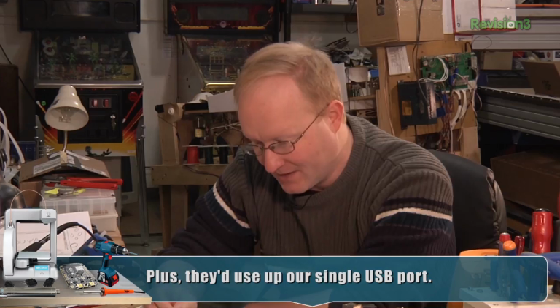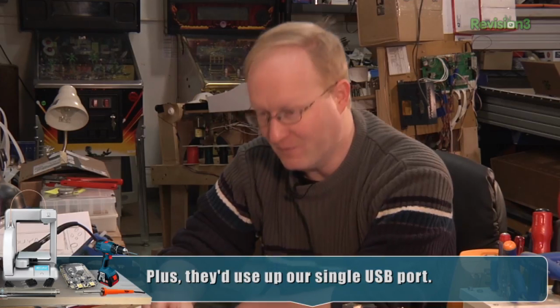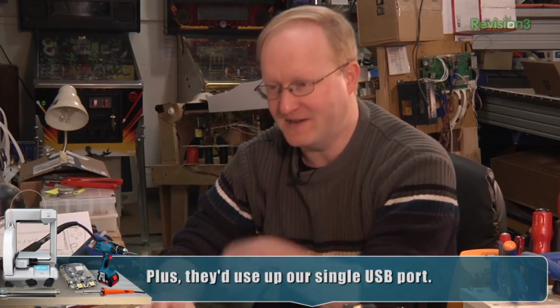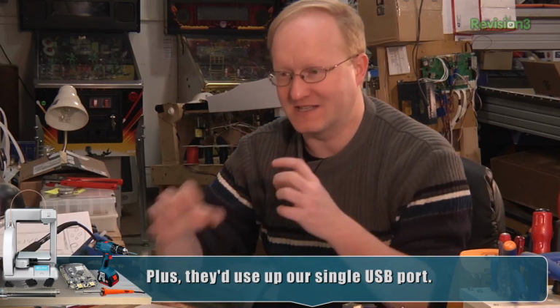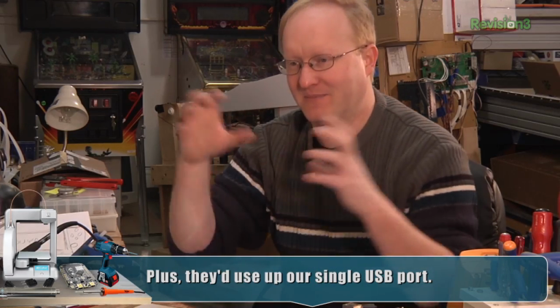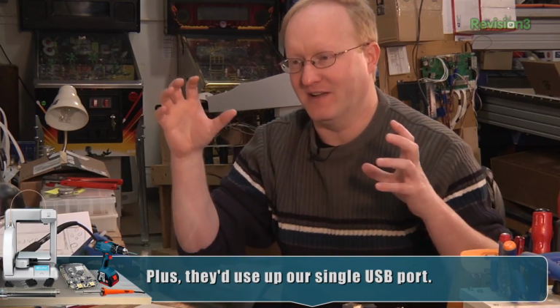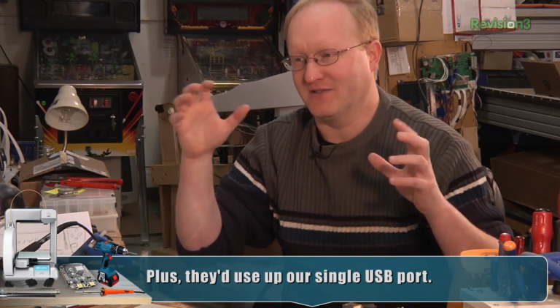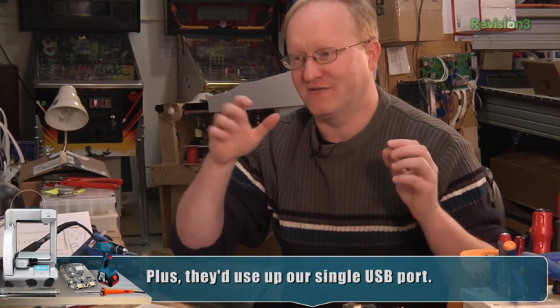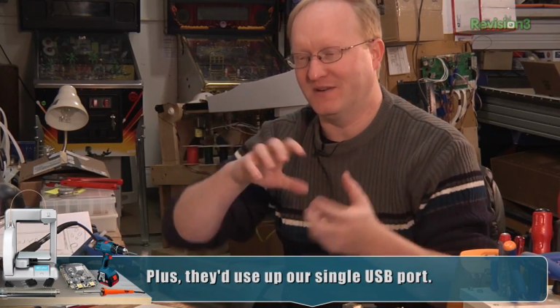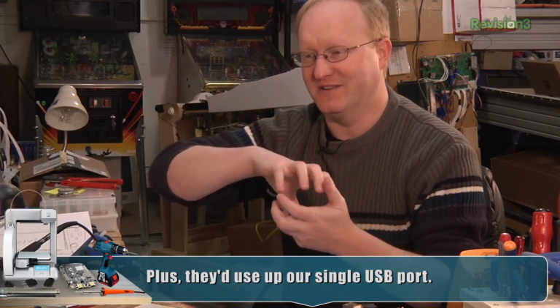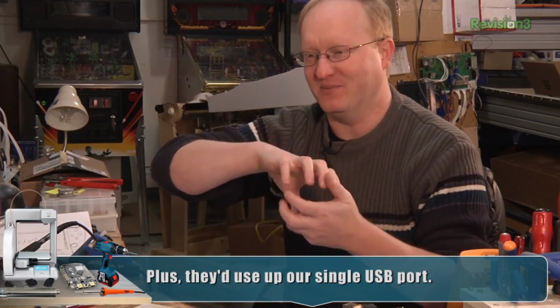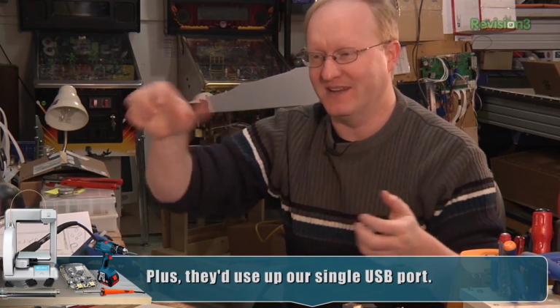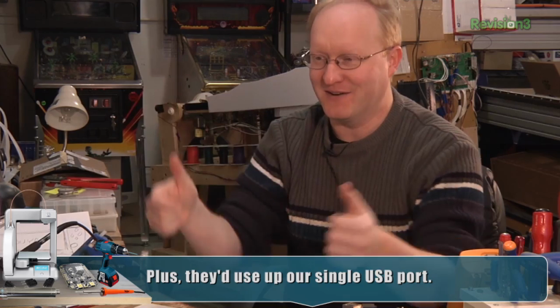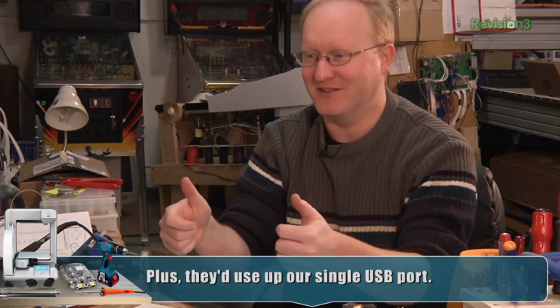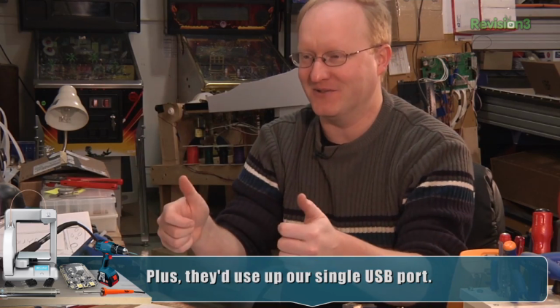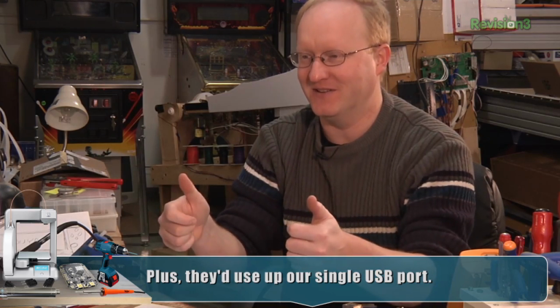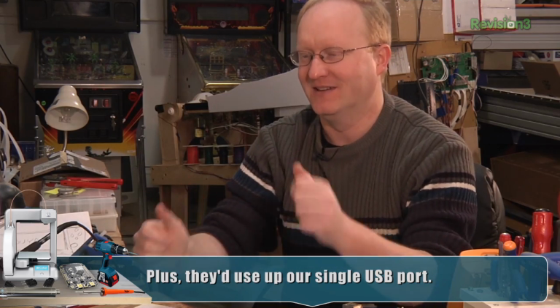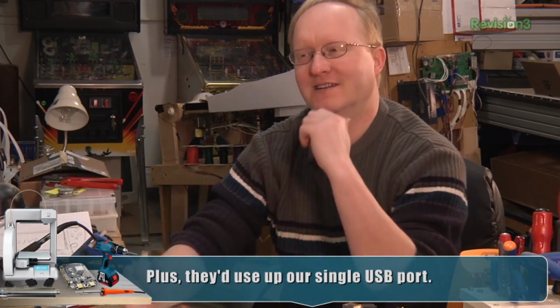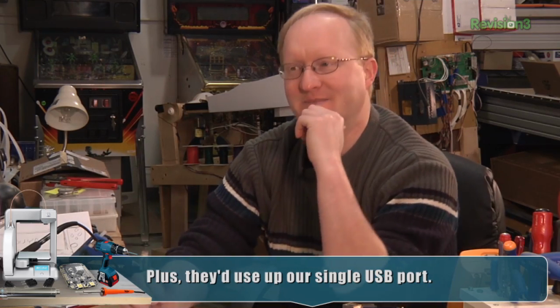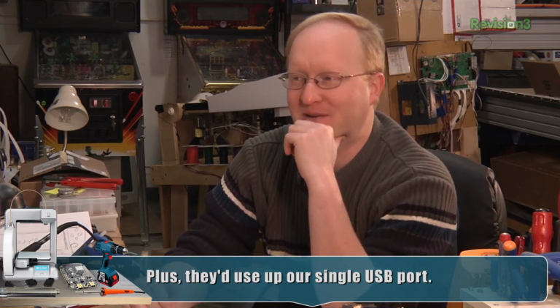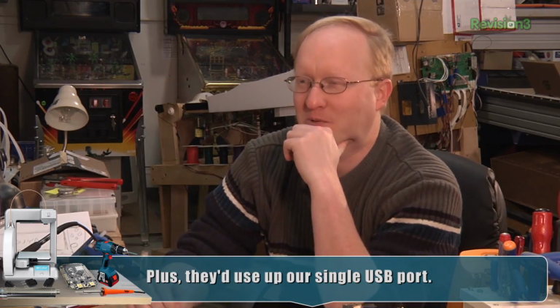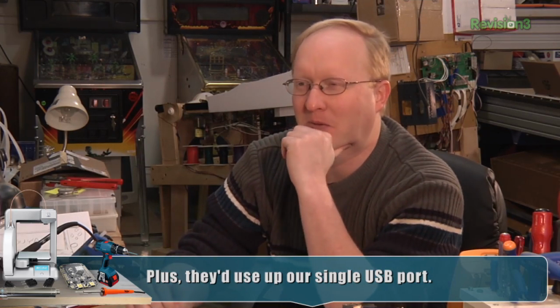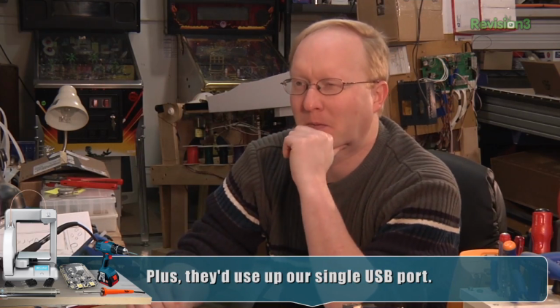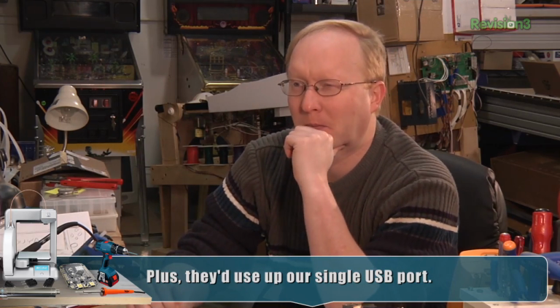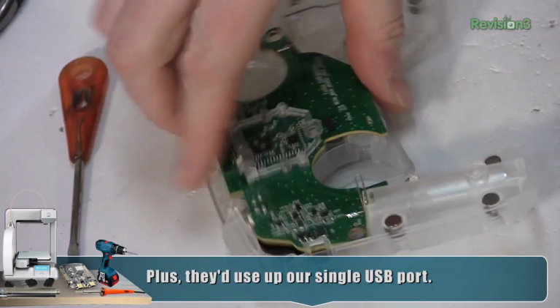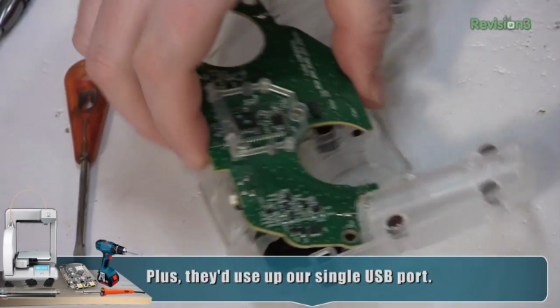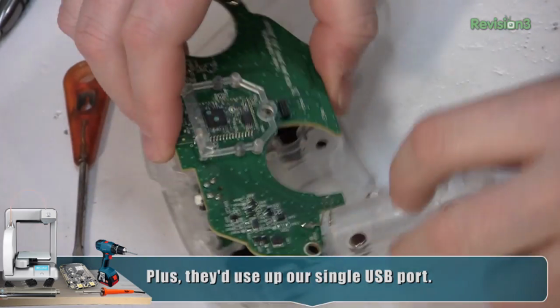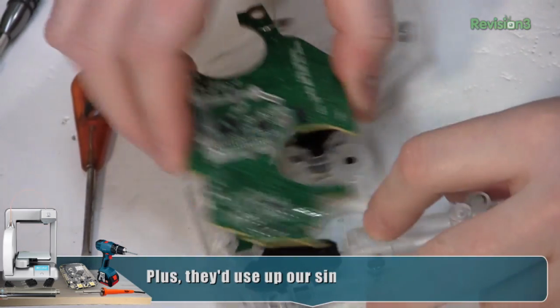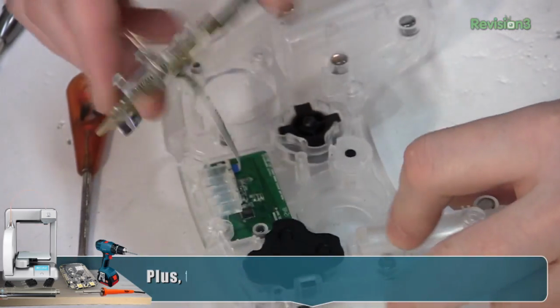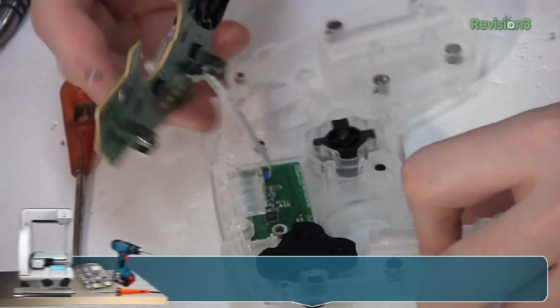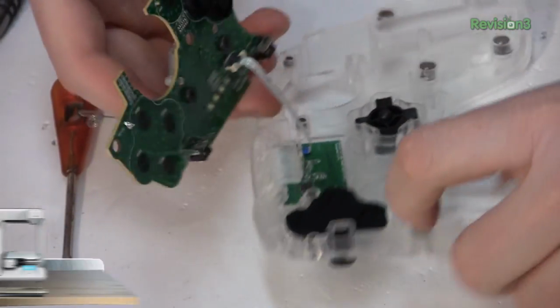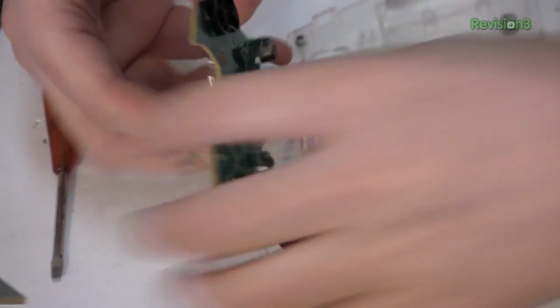Maybe it could slide apart like a transformer — like you could pull it out of the controller. That might be cool. Let me continue taking this apart now.